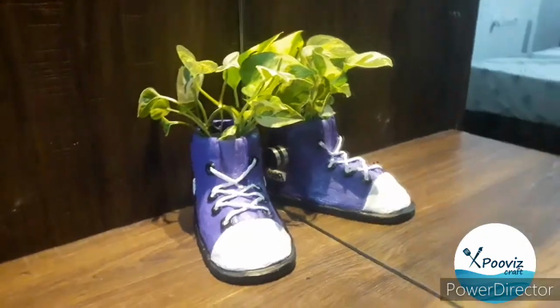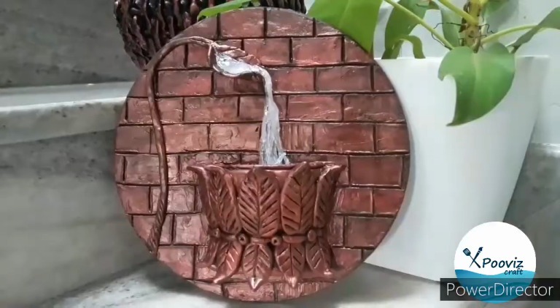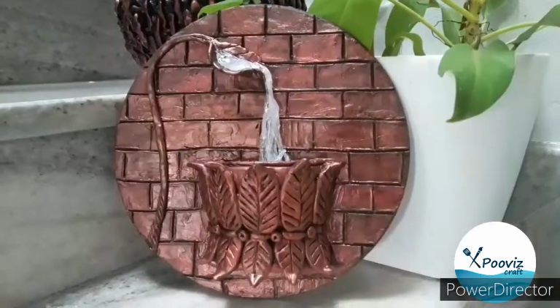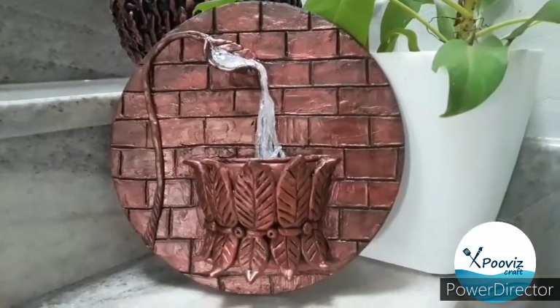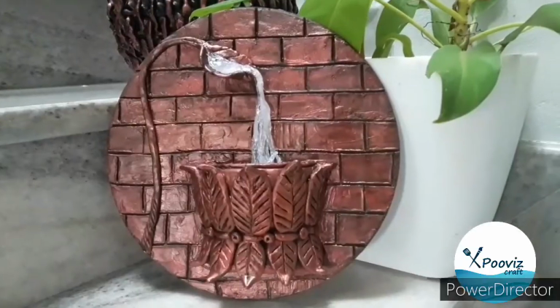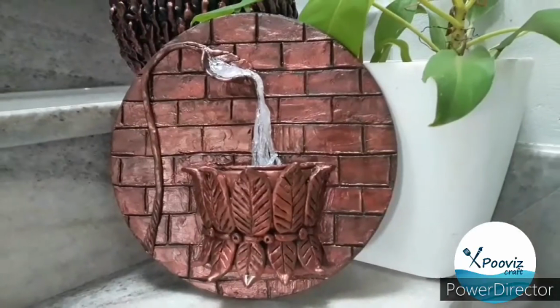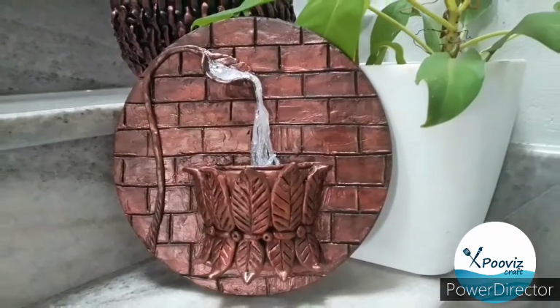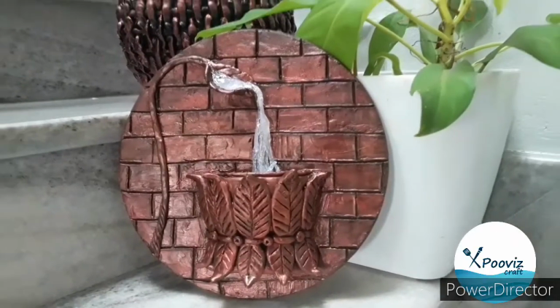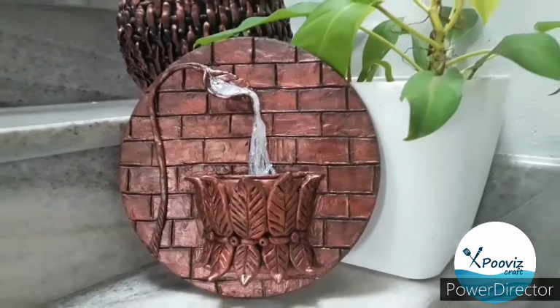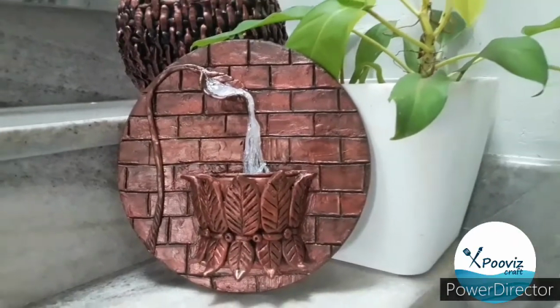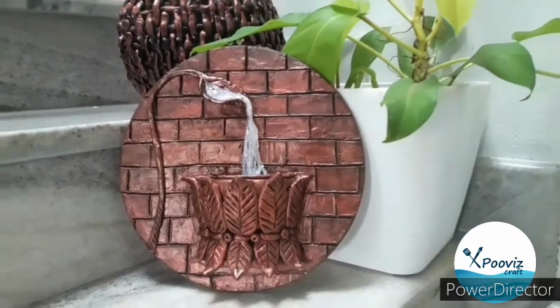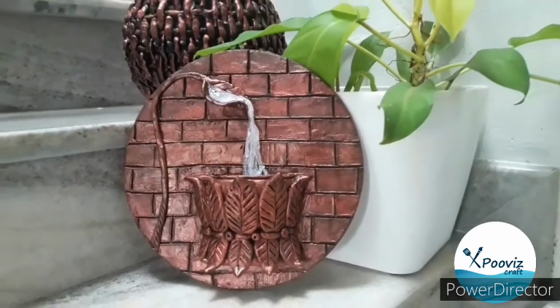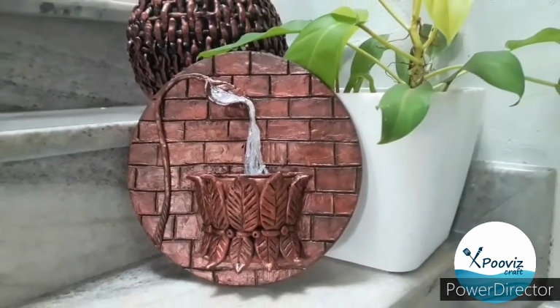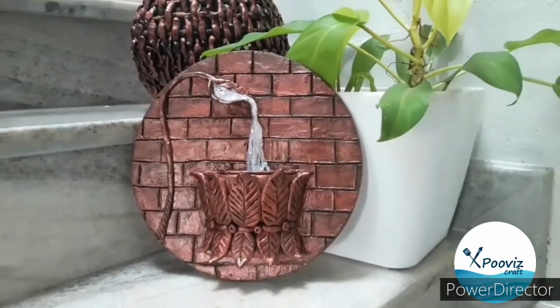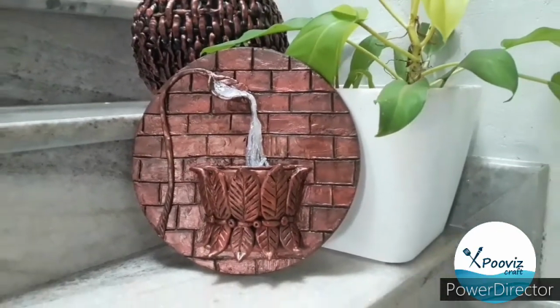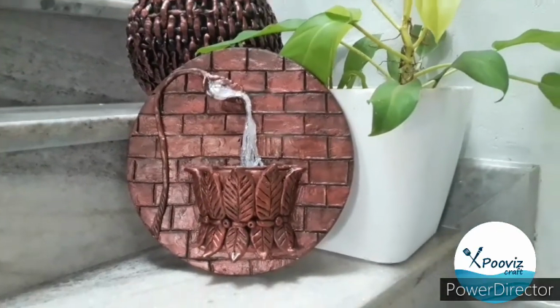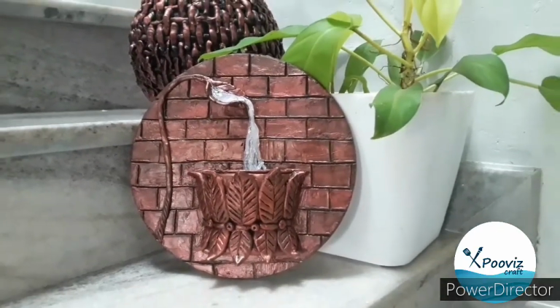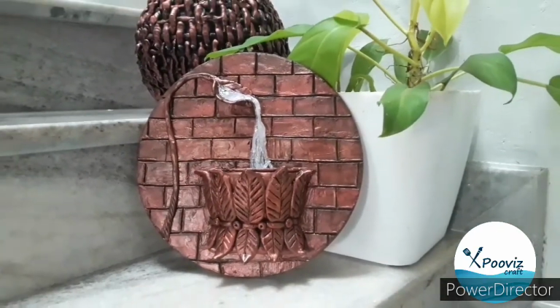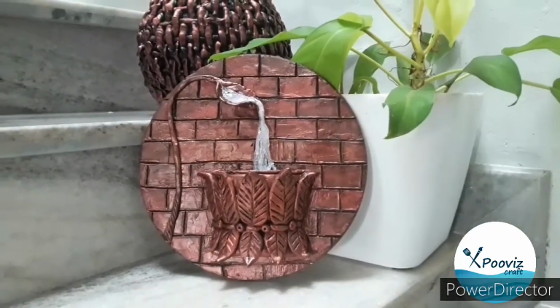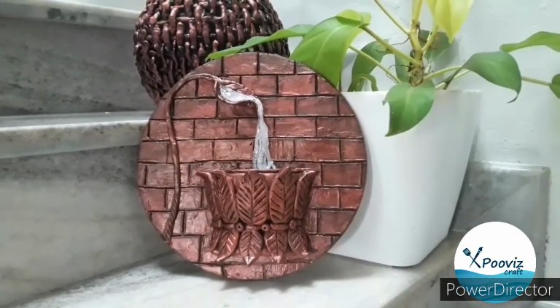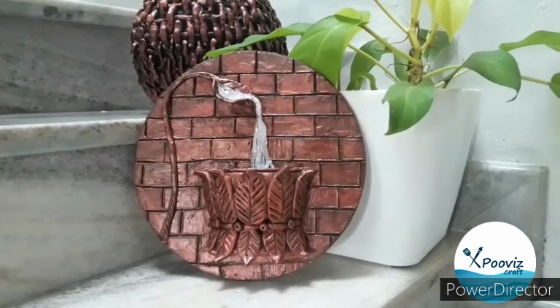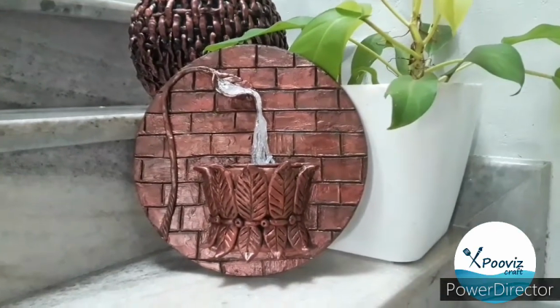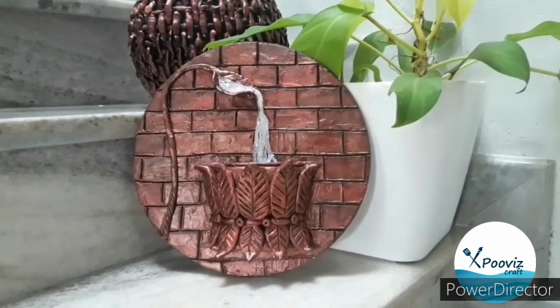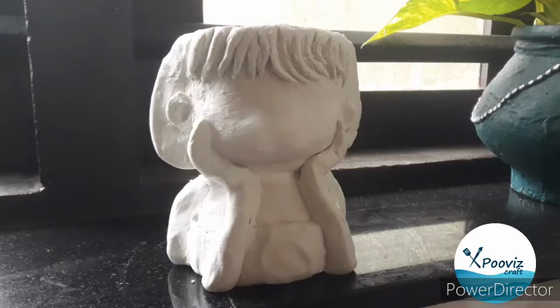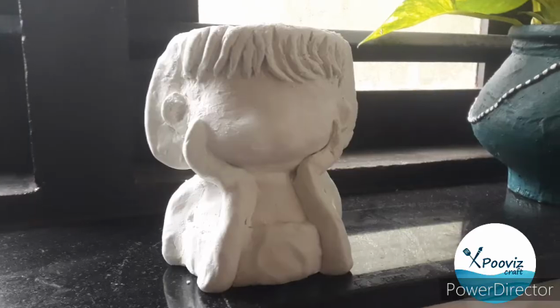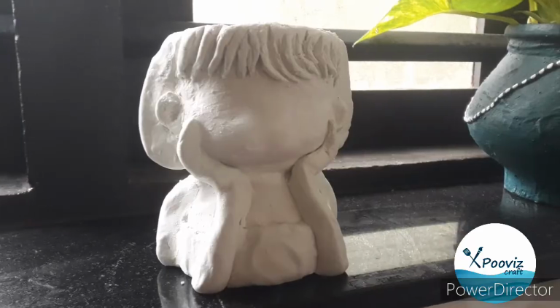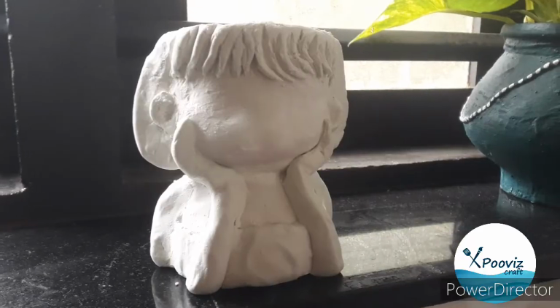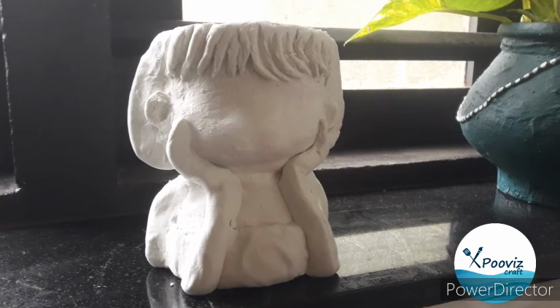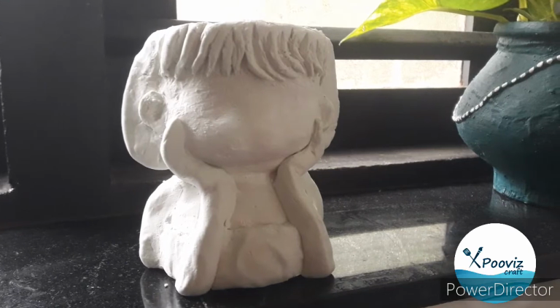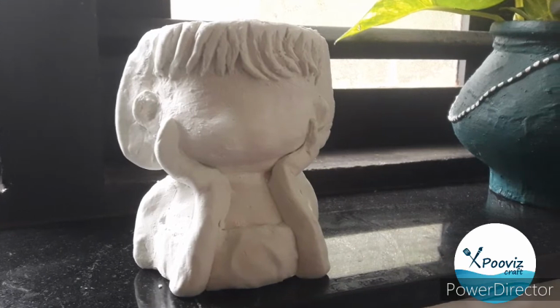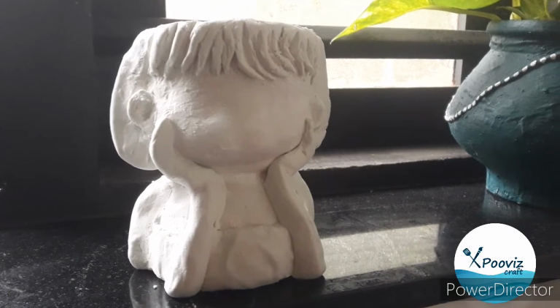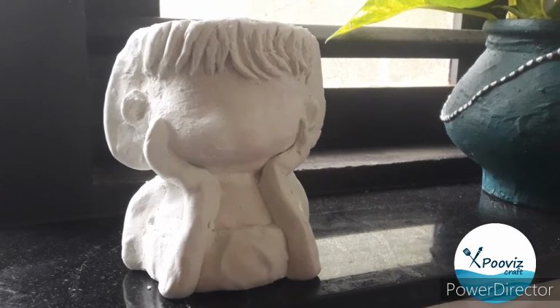I am going to show you some artwork and some details.